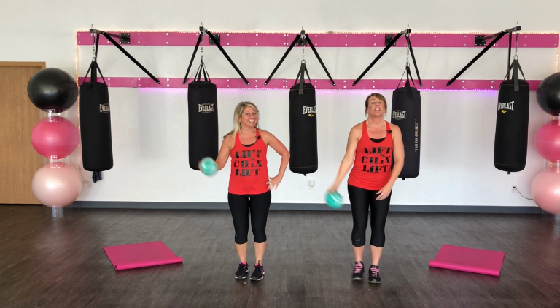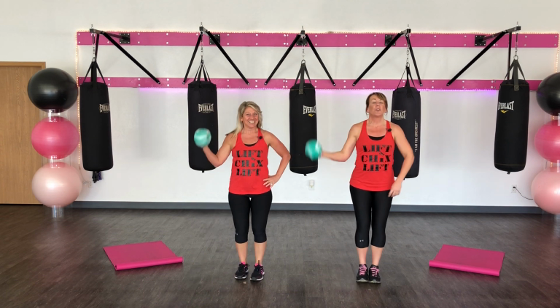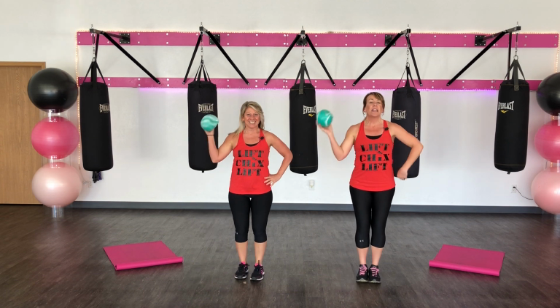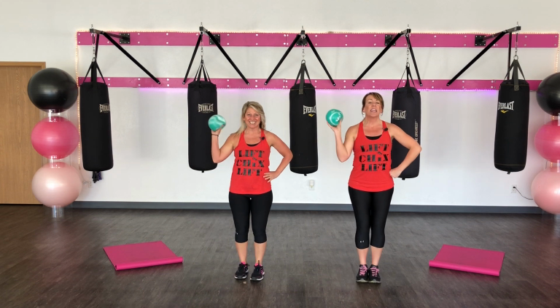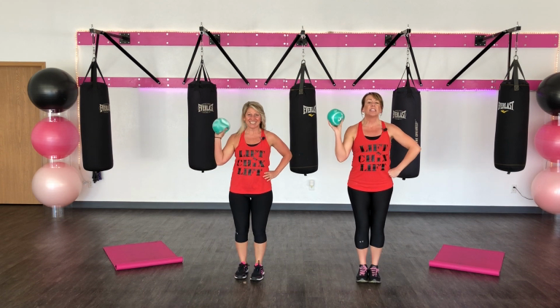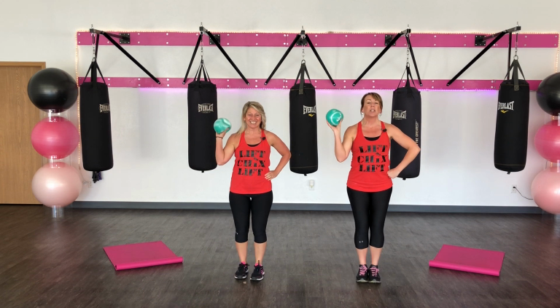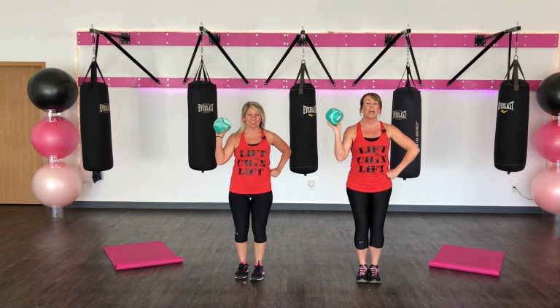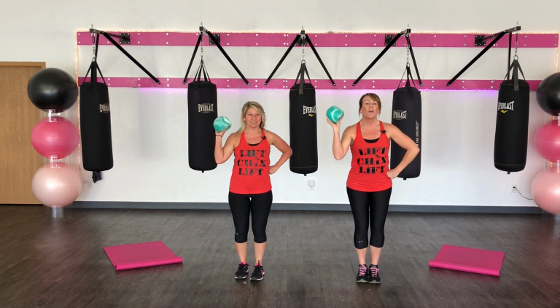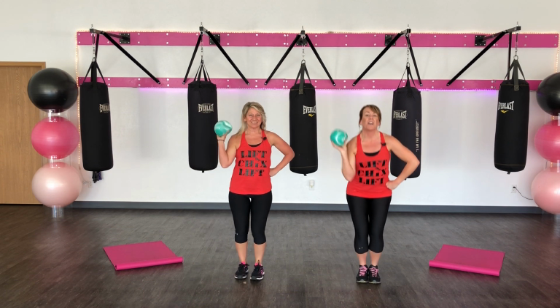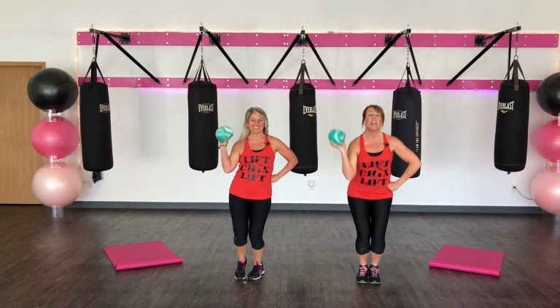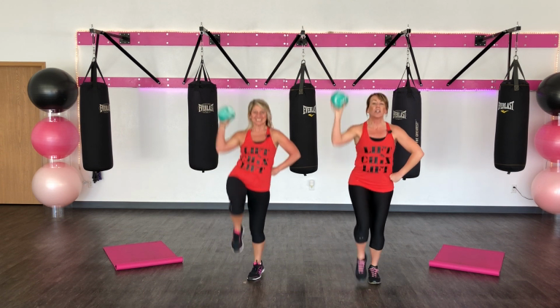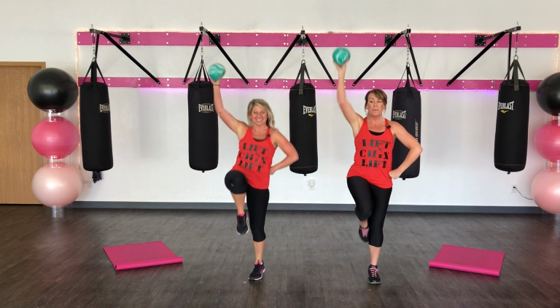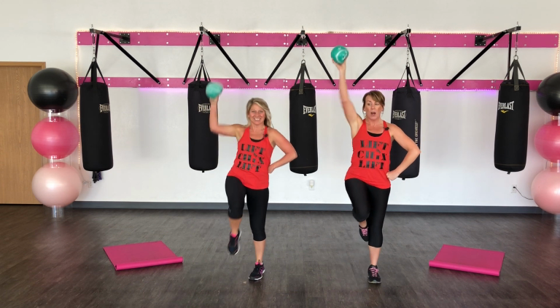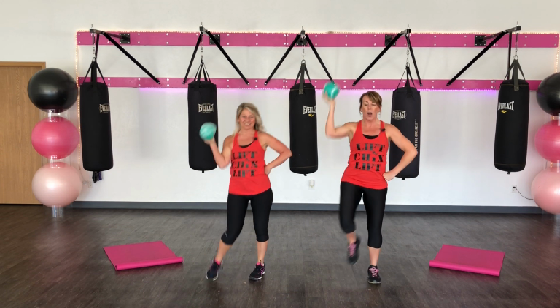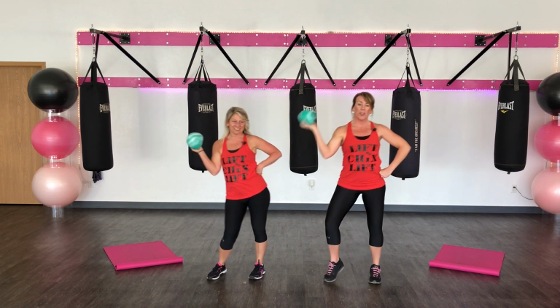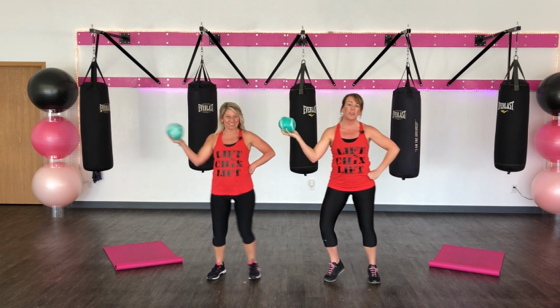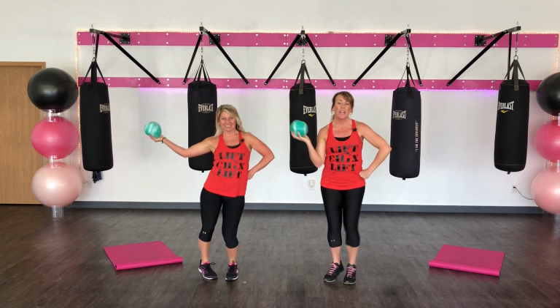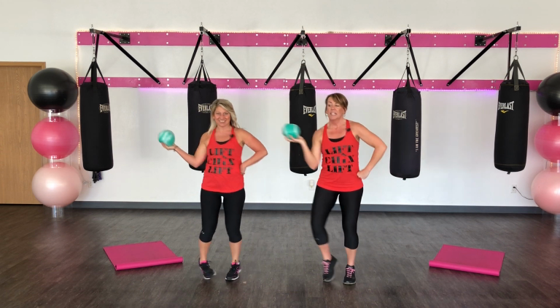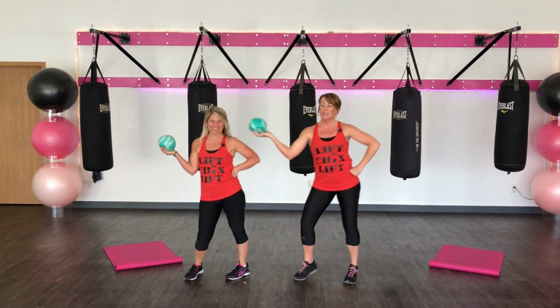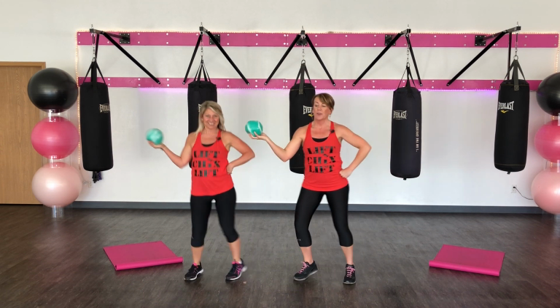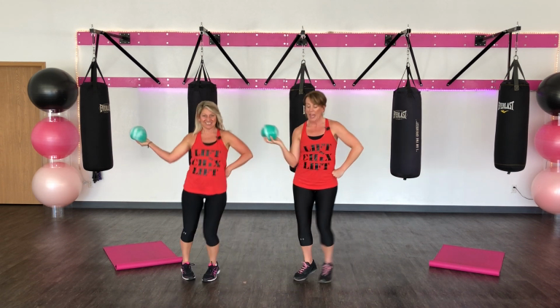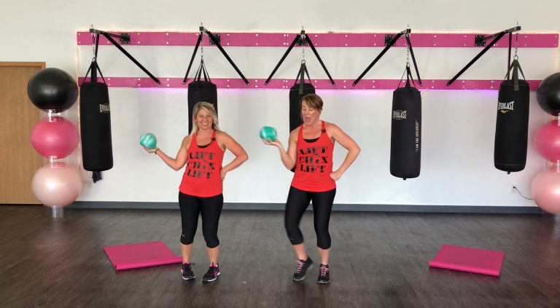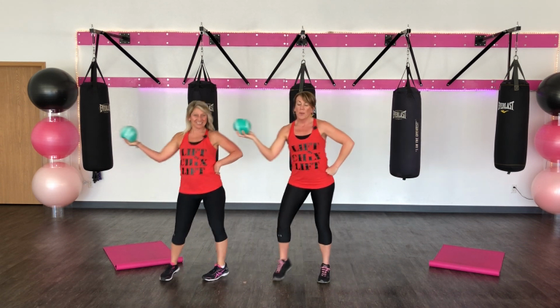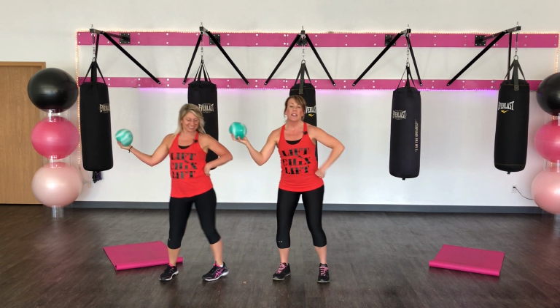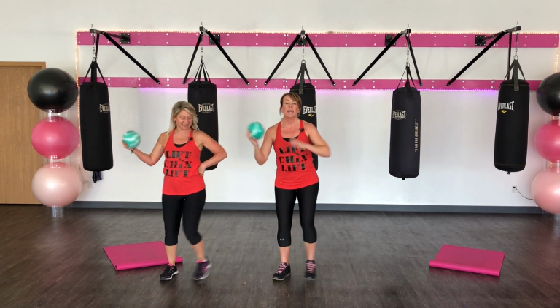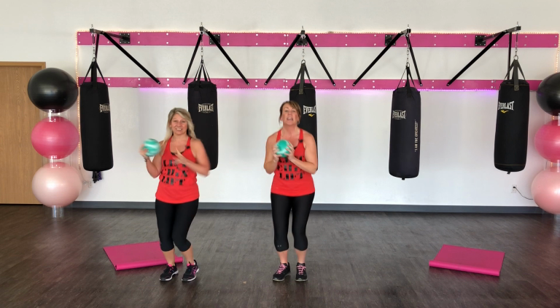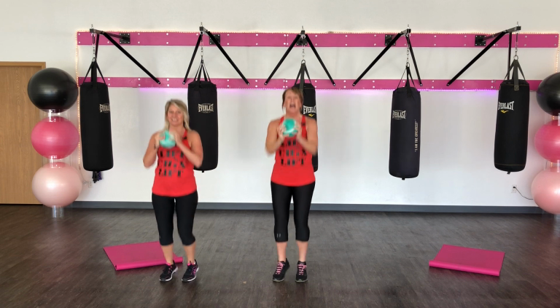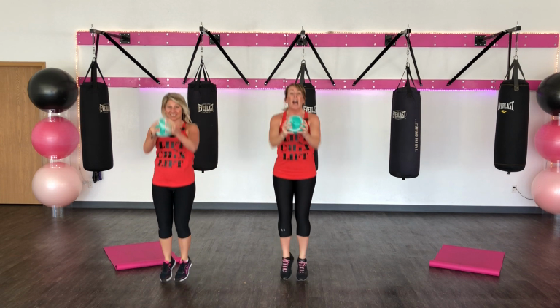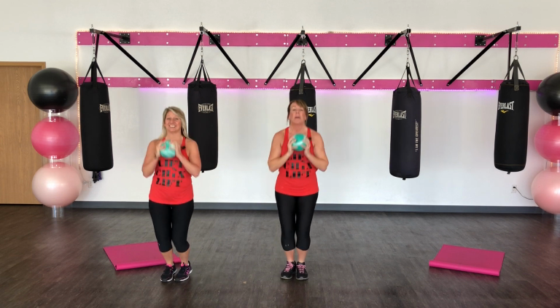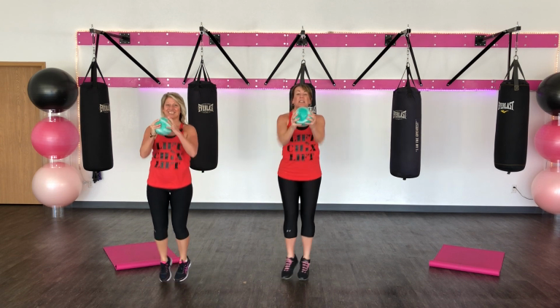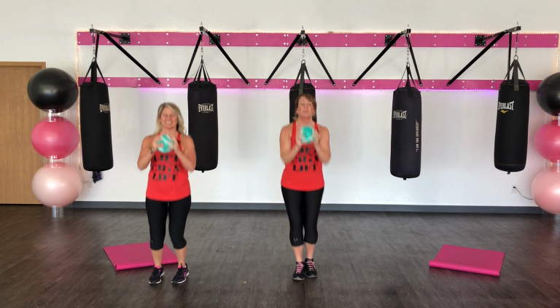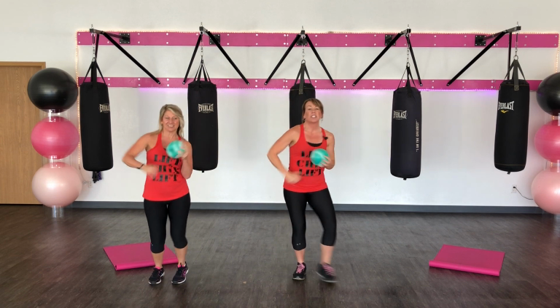Get it in your right hand. Here we go. Fireball. 3, 2, 1. Hop and switch.